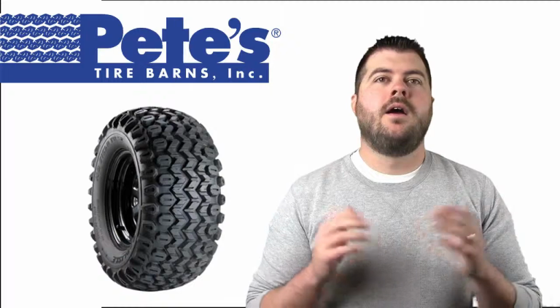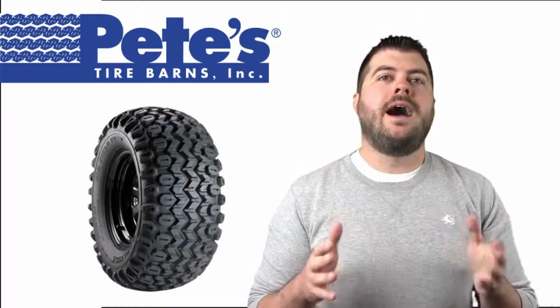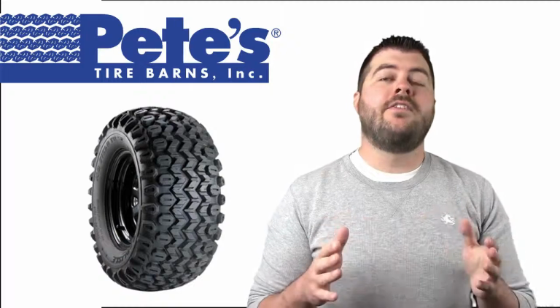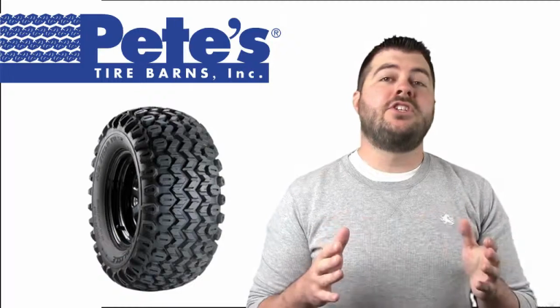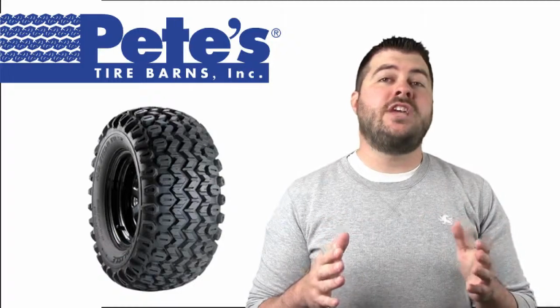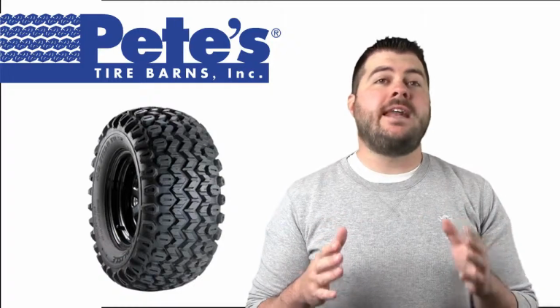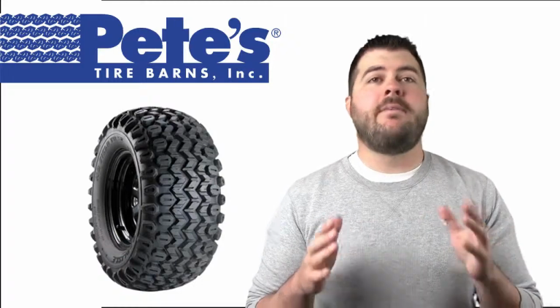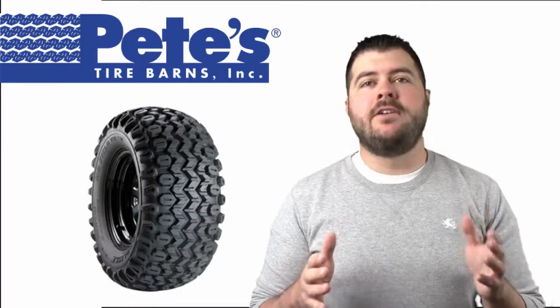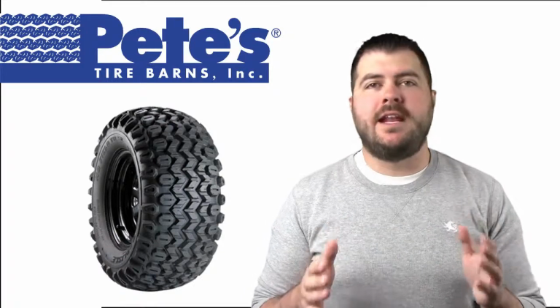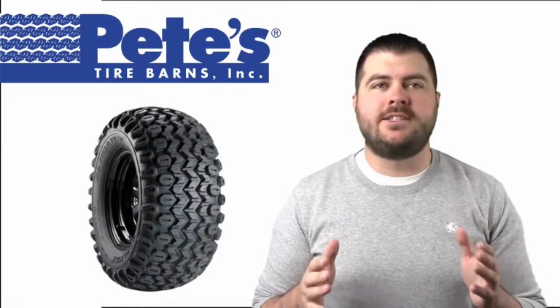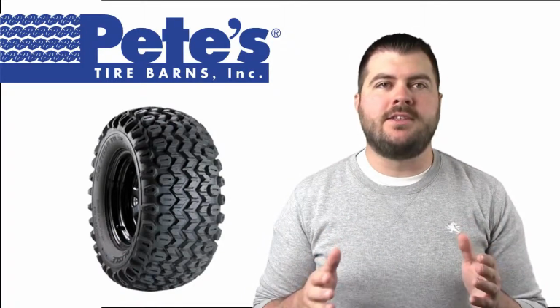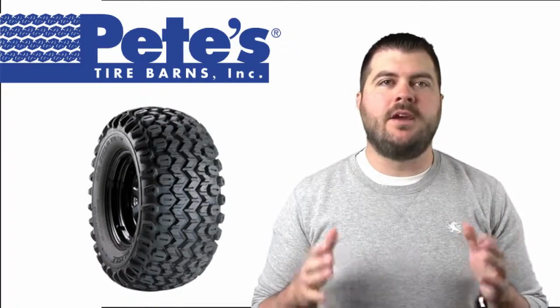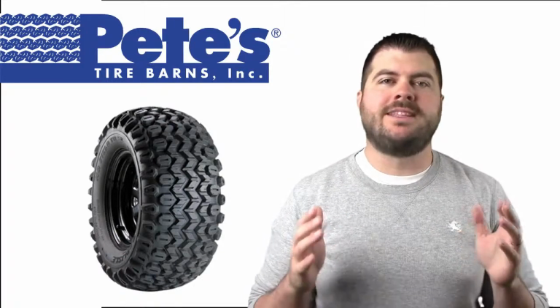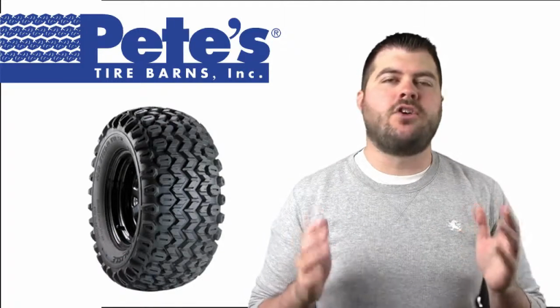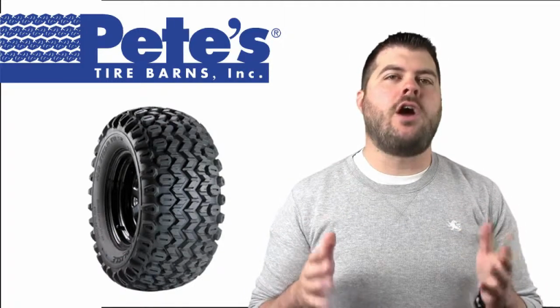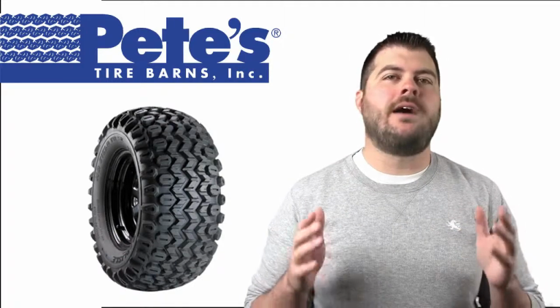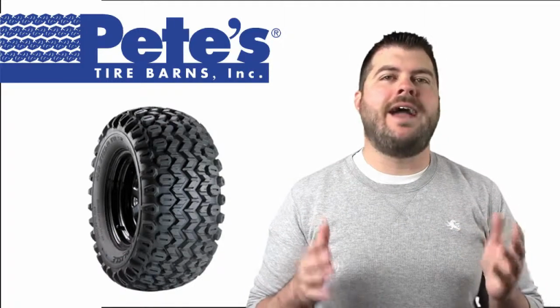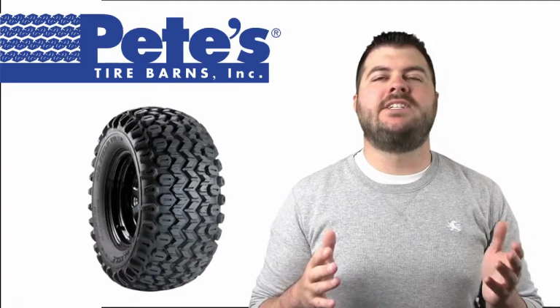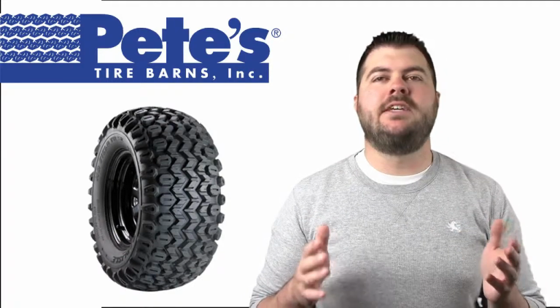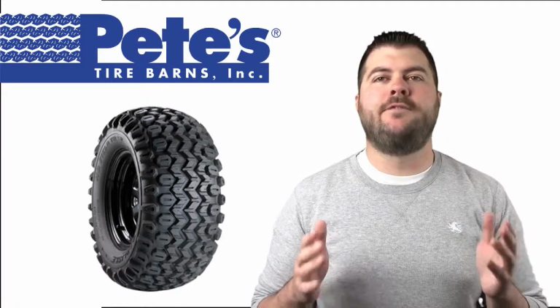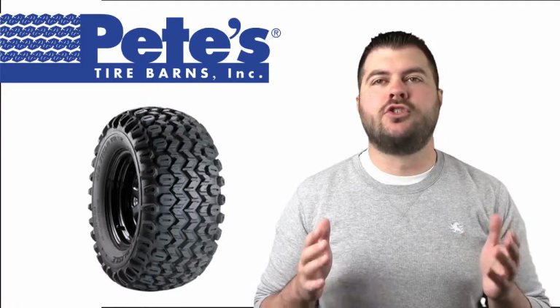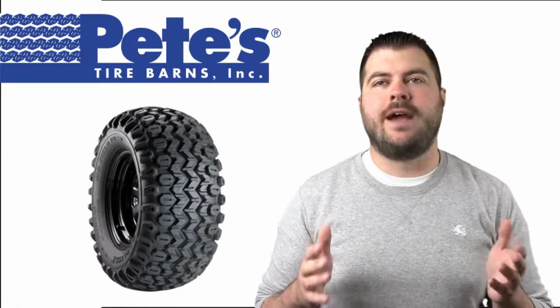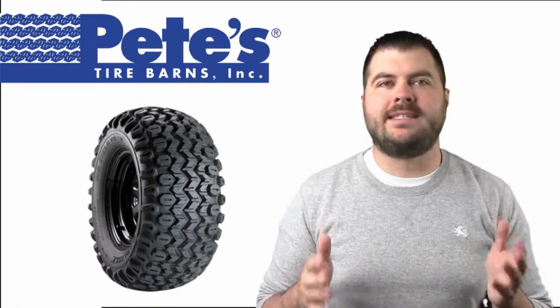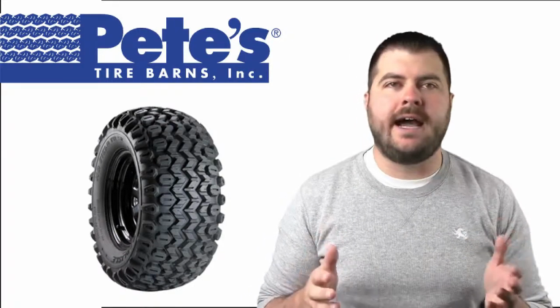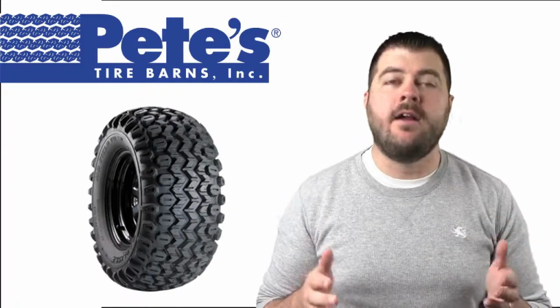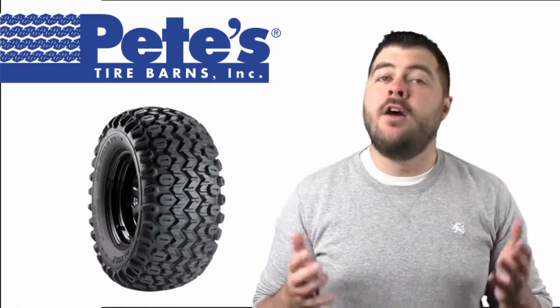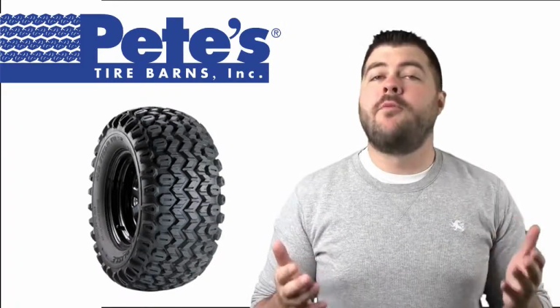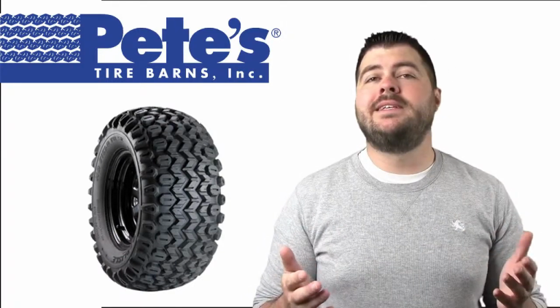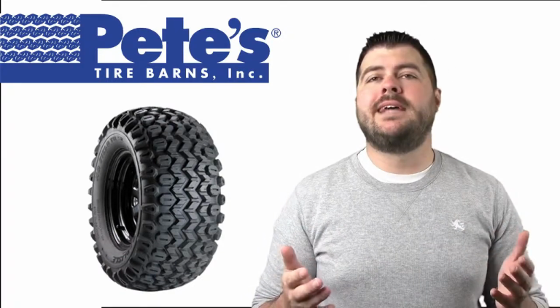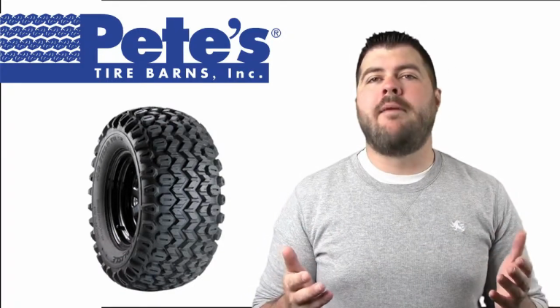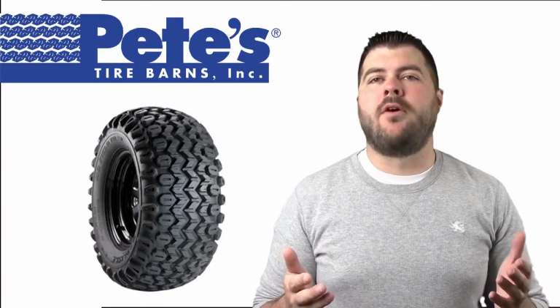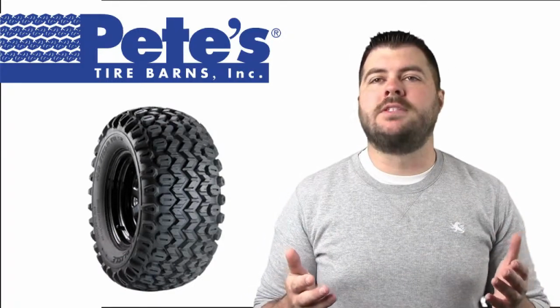Hi, this is Chad and I'm here today to talk to you about the Carlisle HD Field Track tire from Pete's Tire Barns.